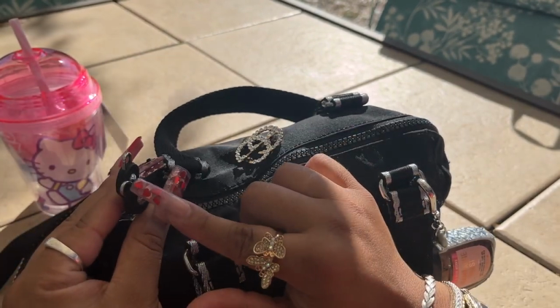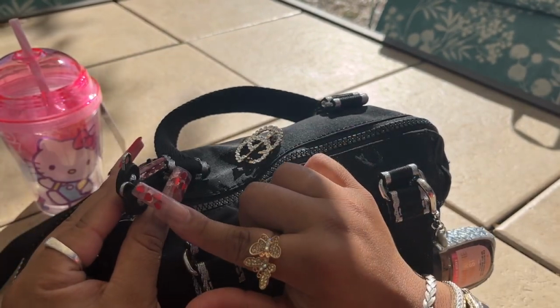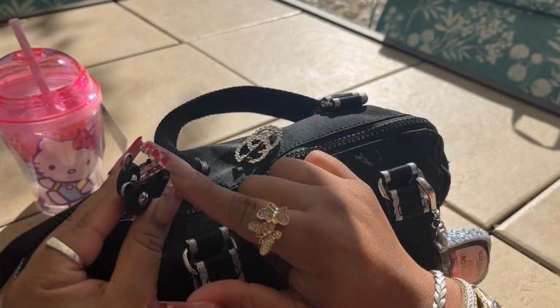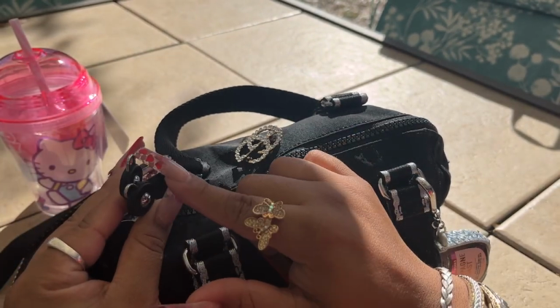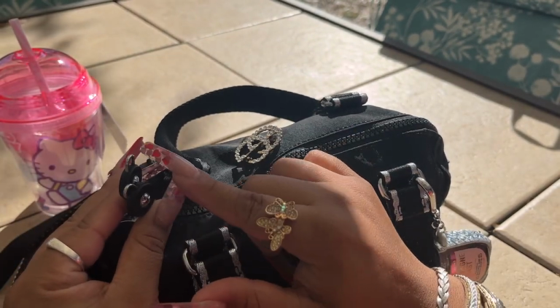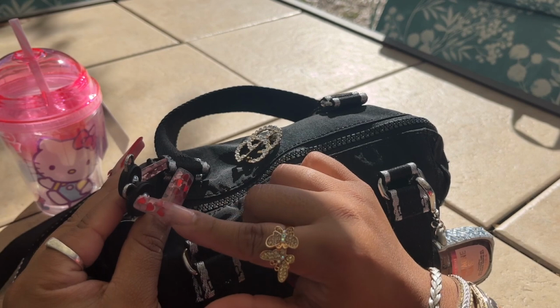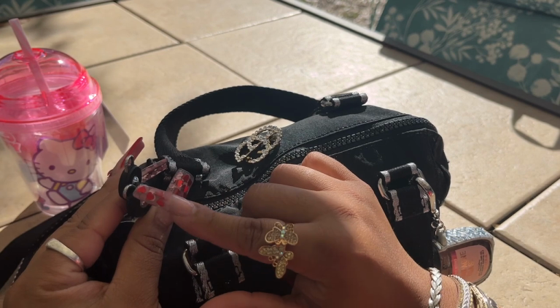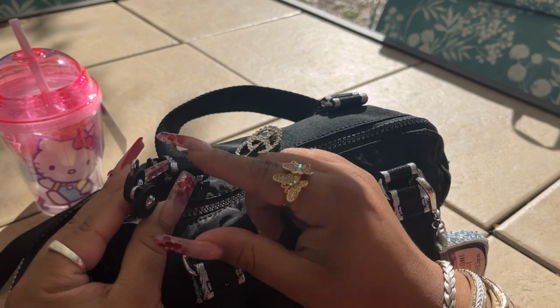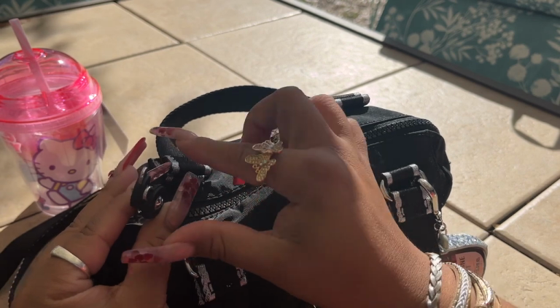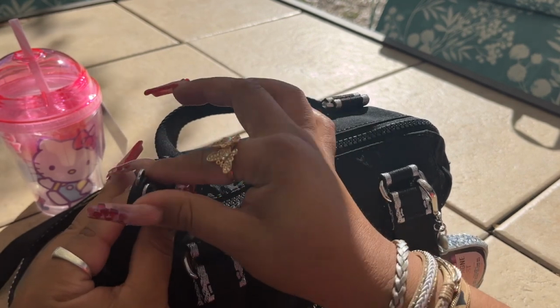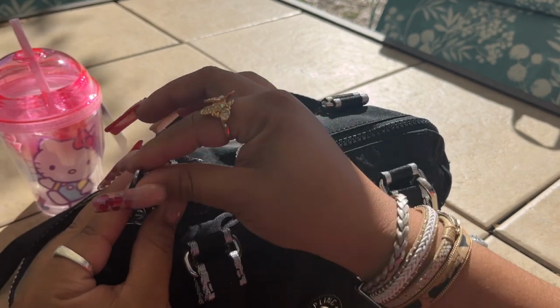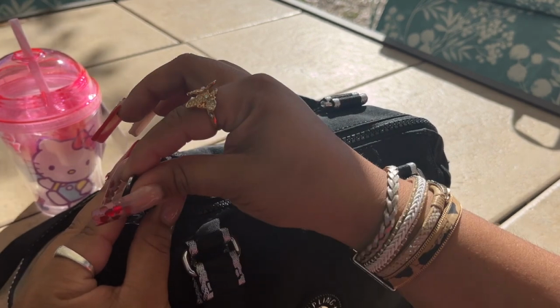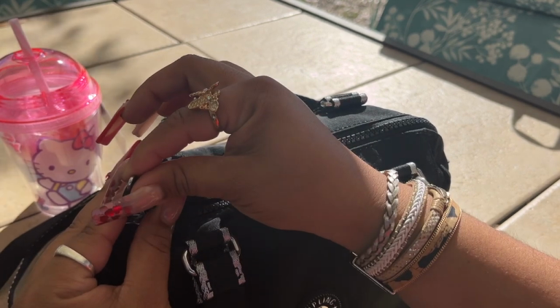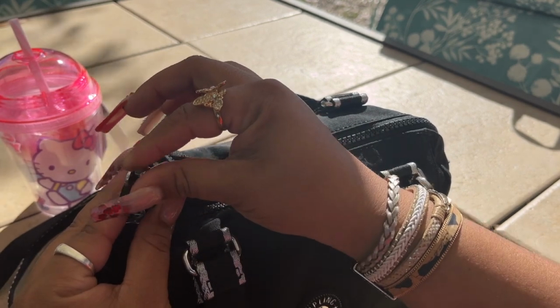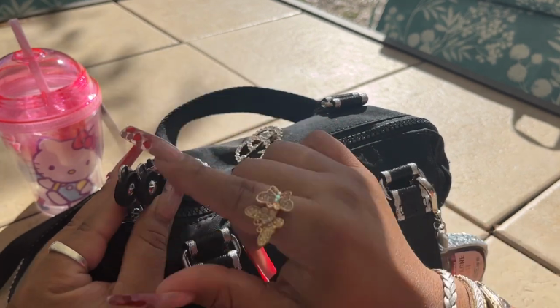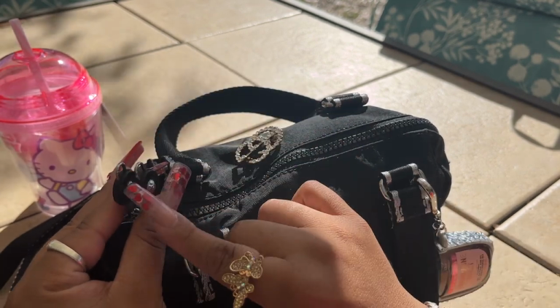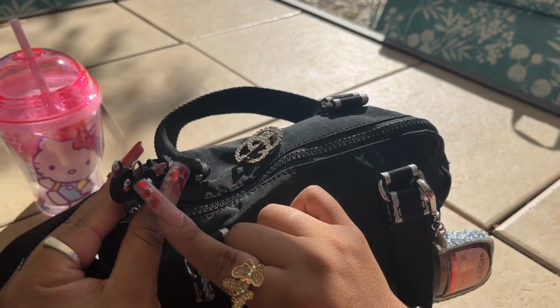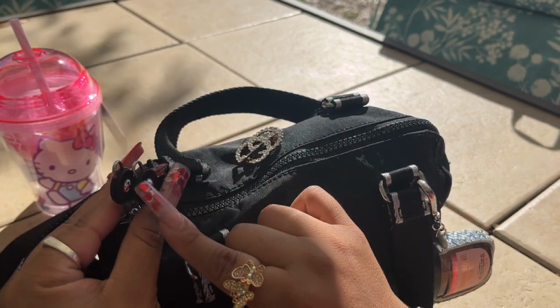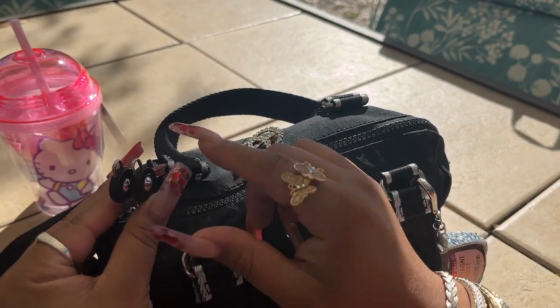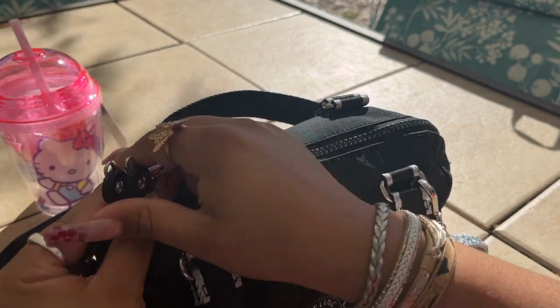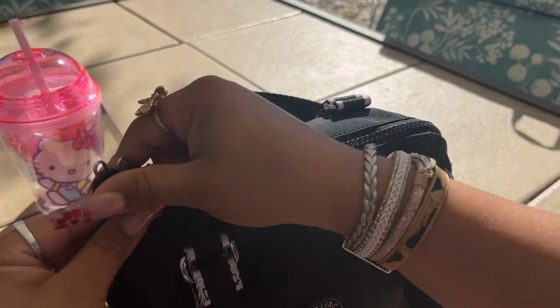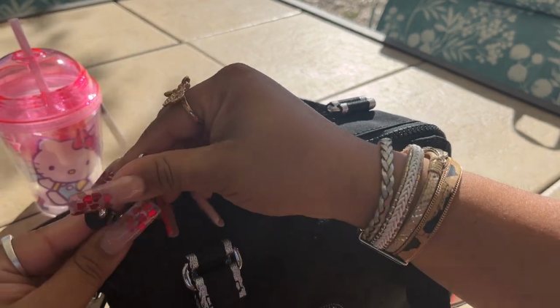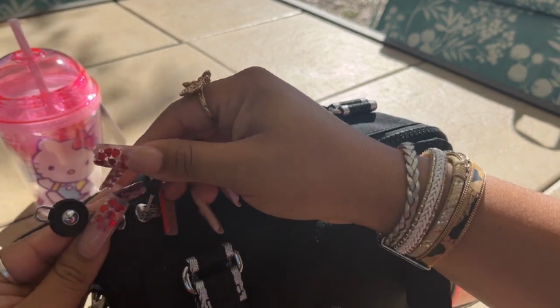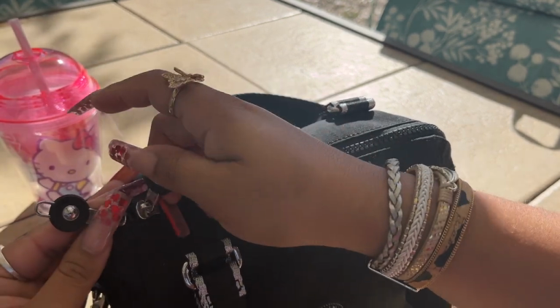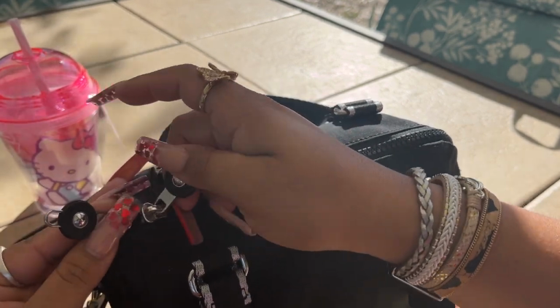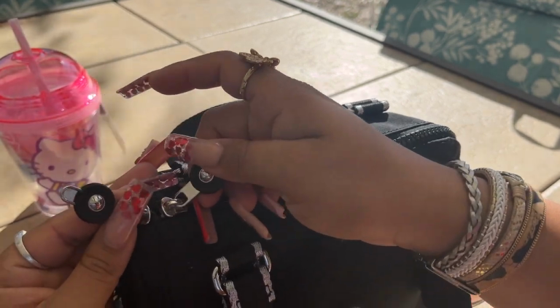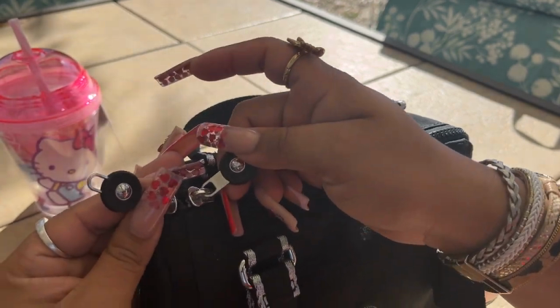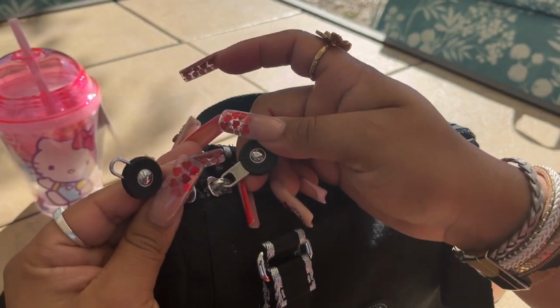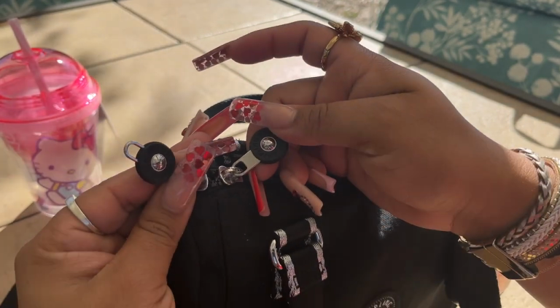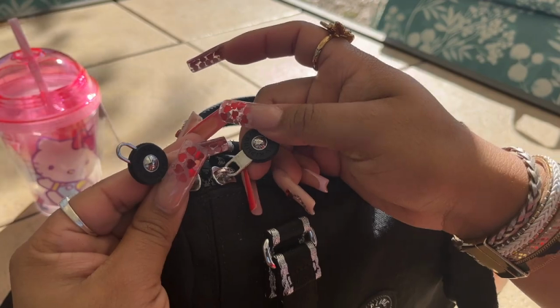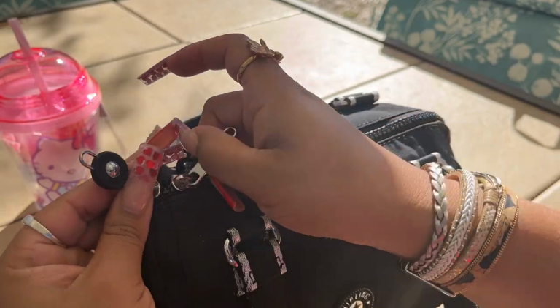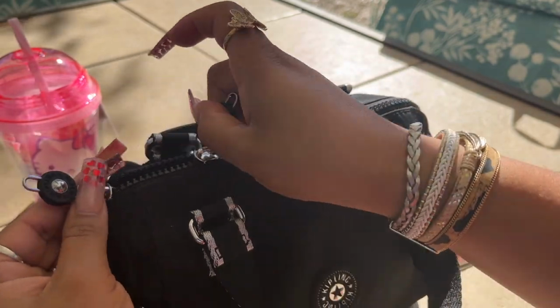I attached my little hand sanitizer in Champagne Toast. It does have double zippers, and if you're traveling you can put a little lock on here, which is very convenient. The zippers are so pretty.